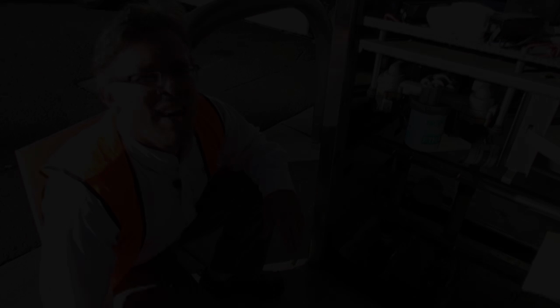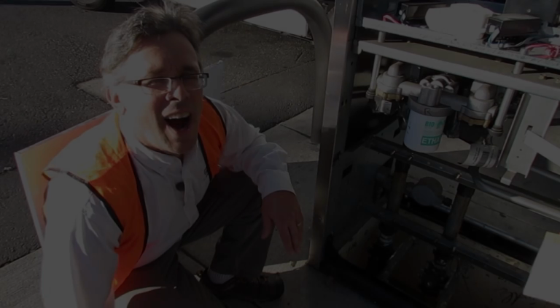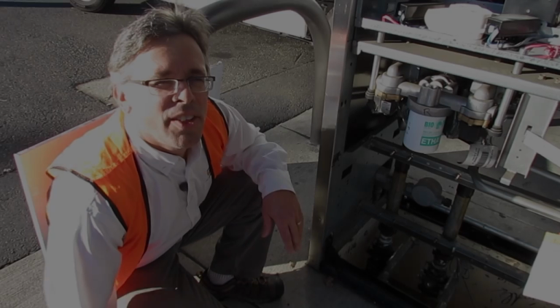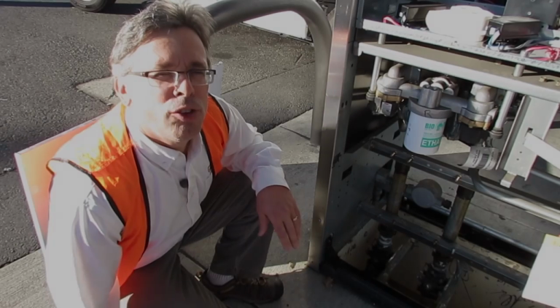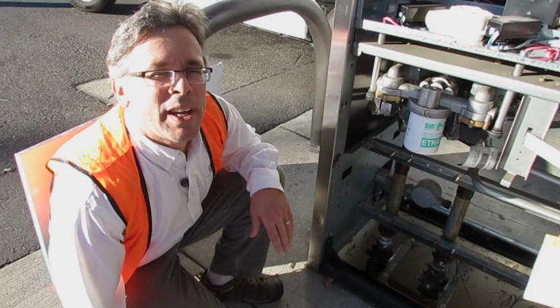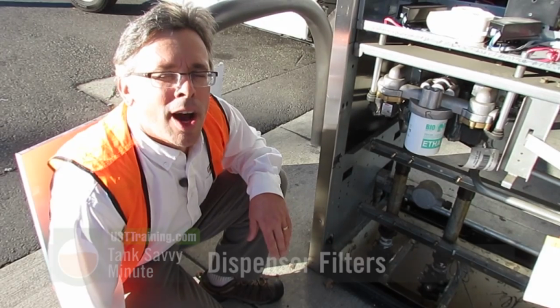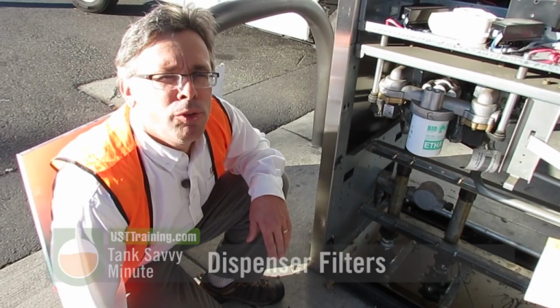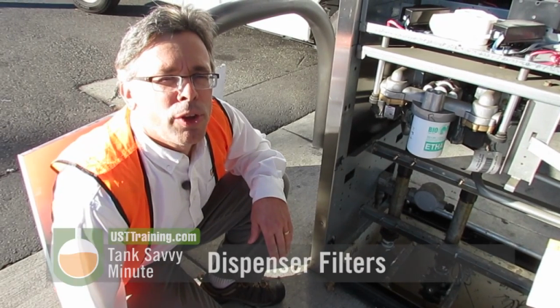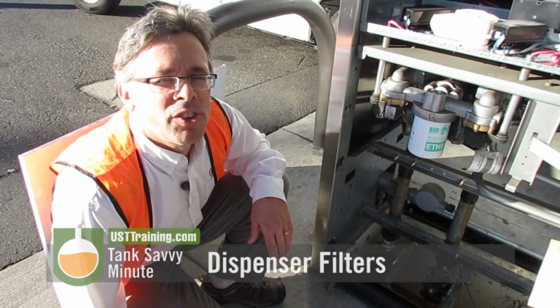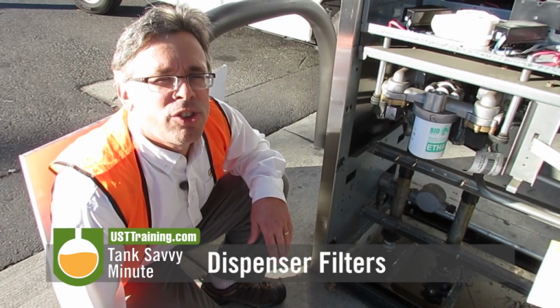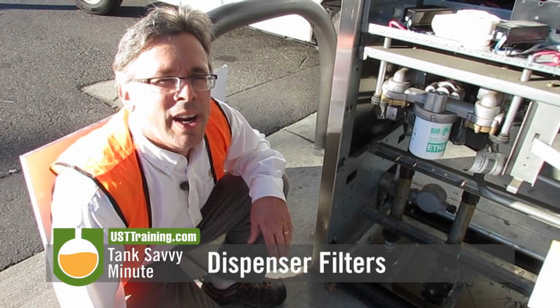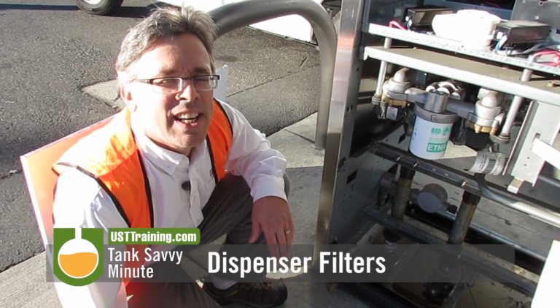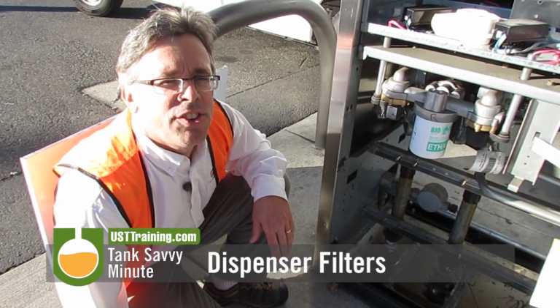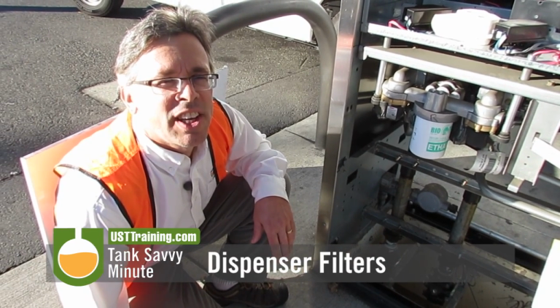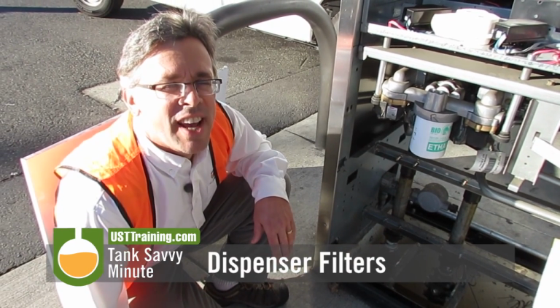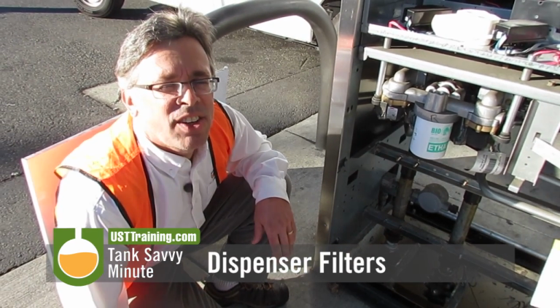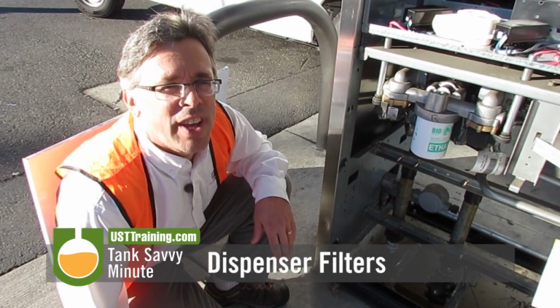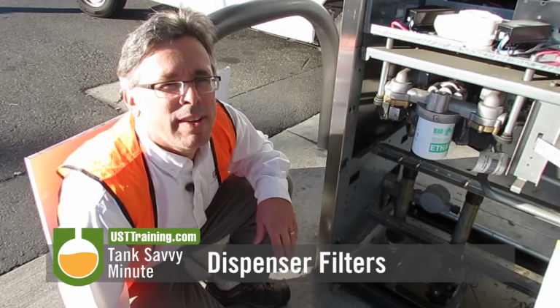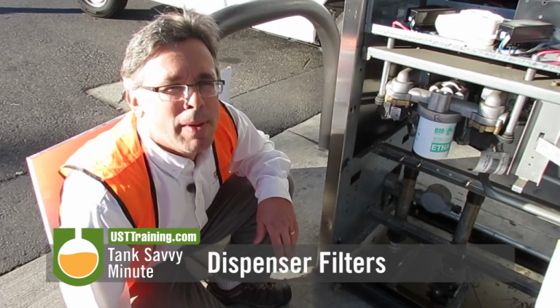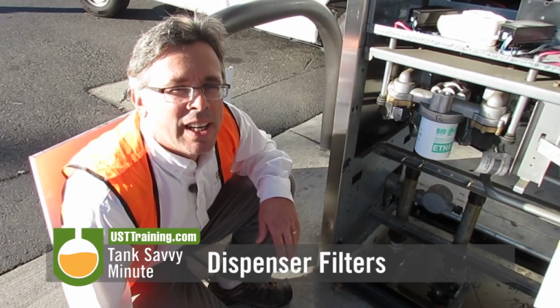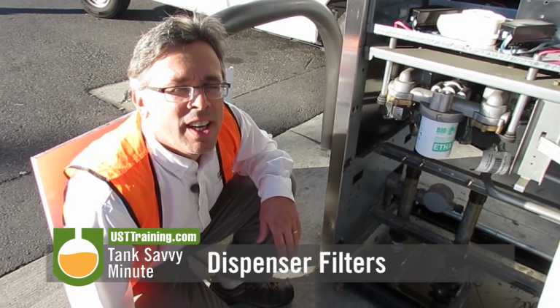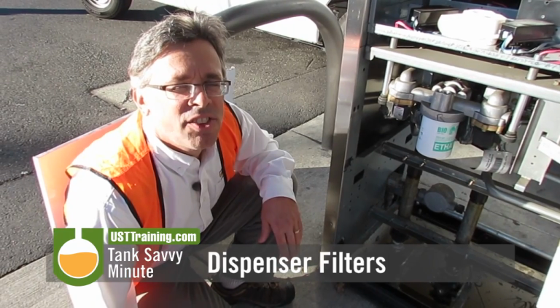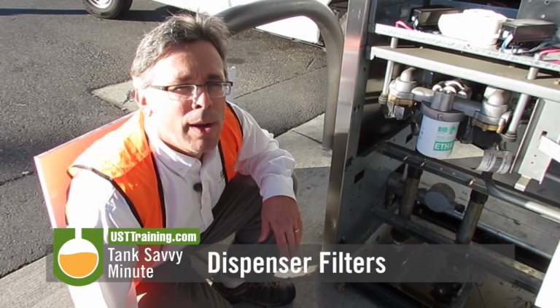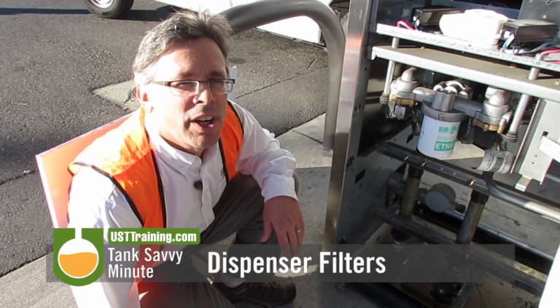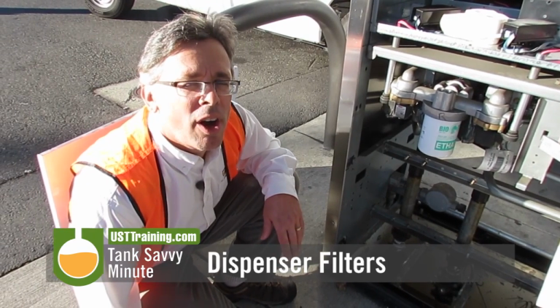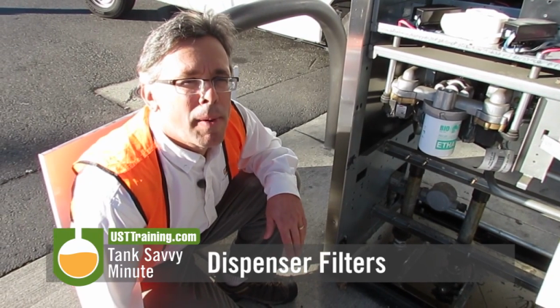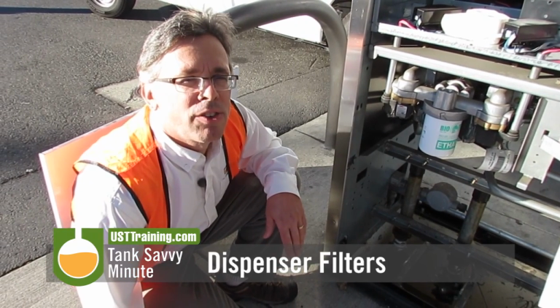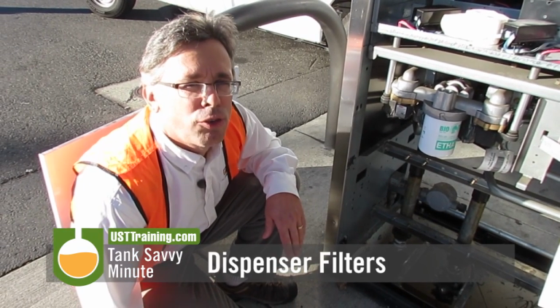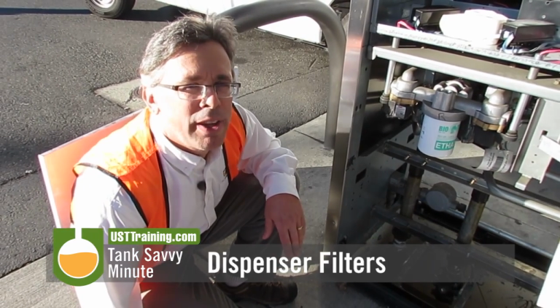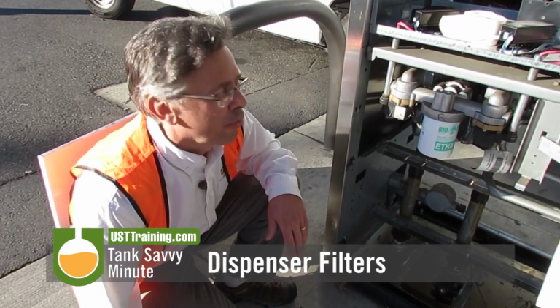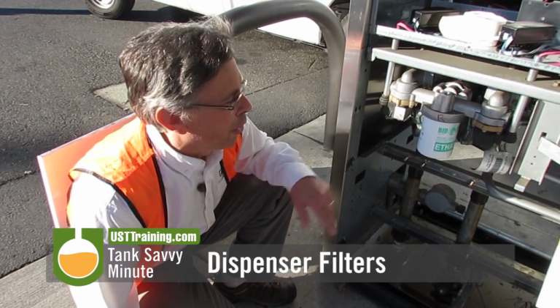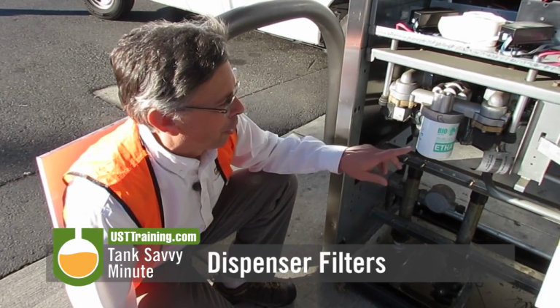Hi, this is Ben Thomas with USD Training and this is a Tank Savvy Minute. Today we're going to talk about dispenser filters.